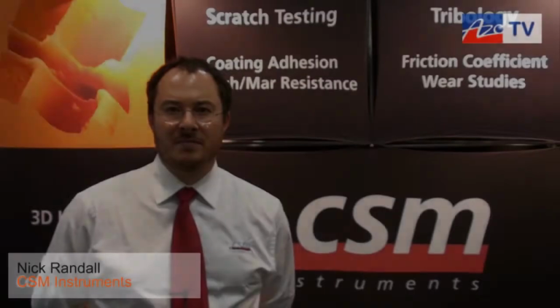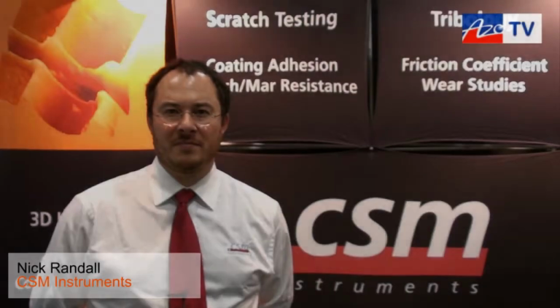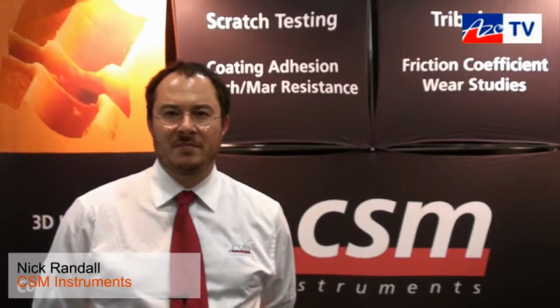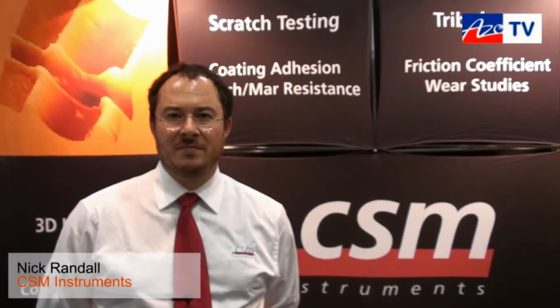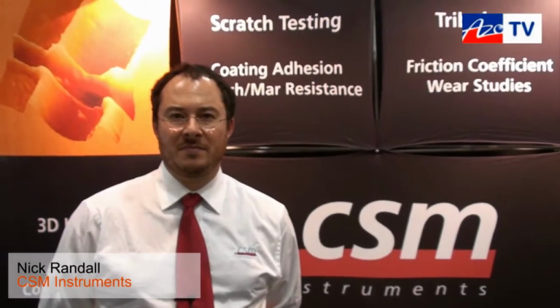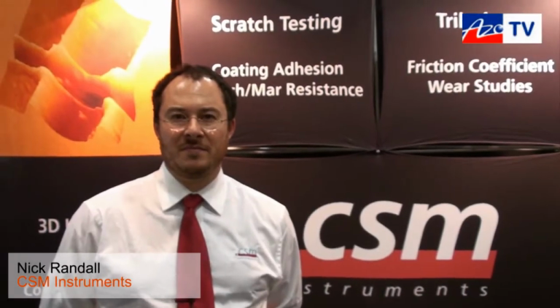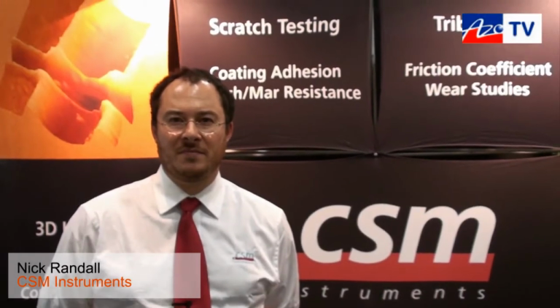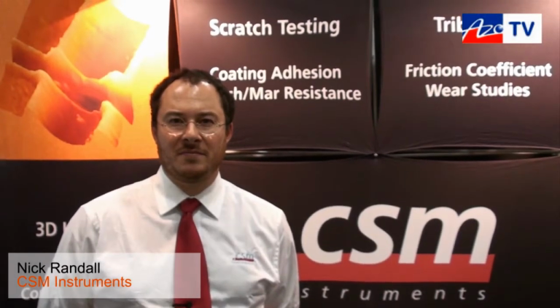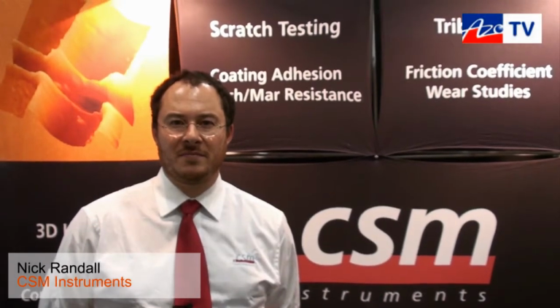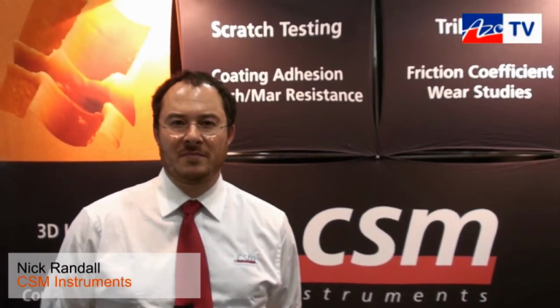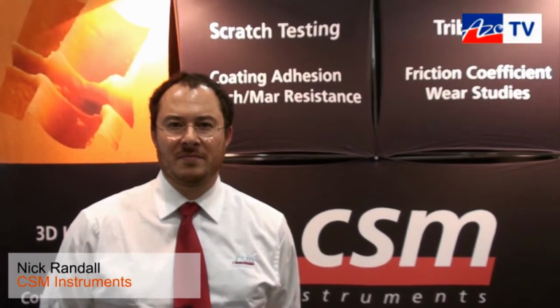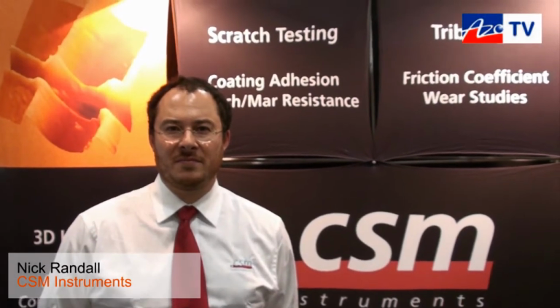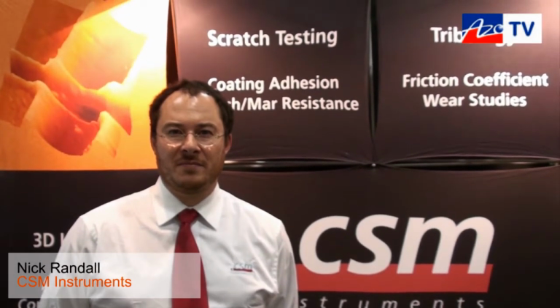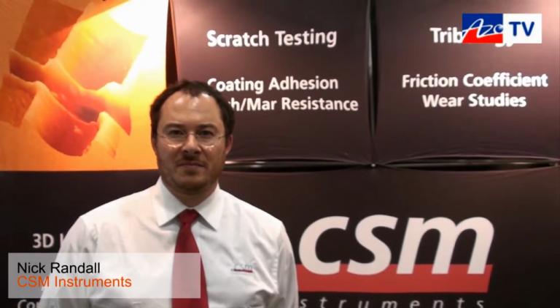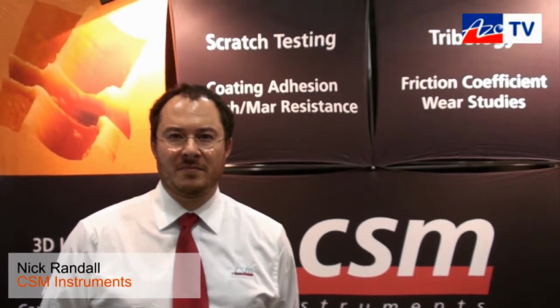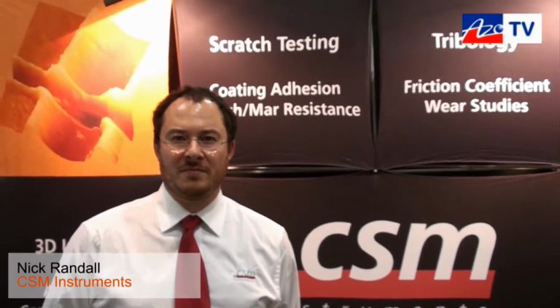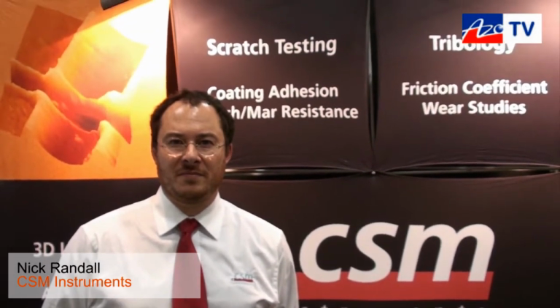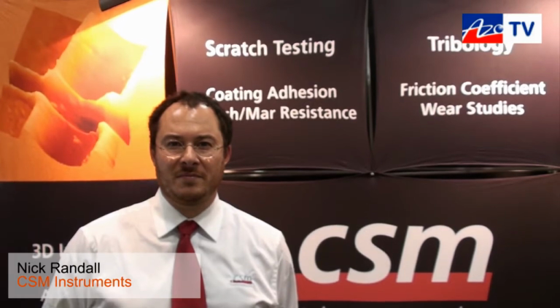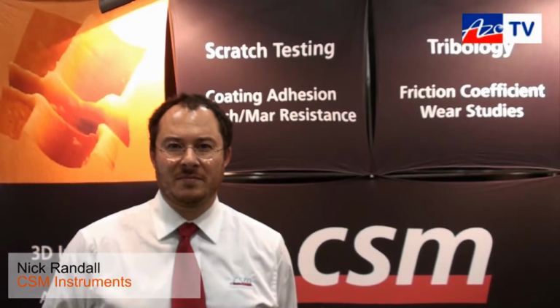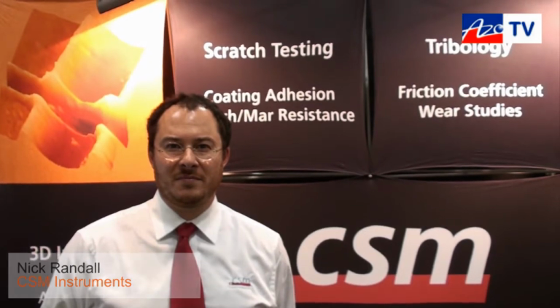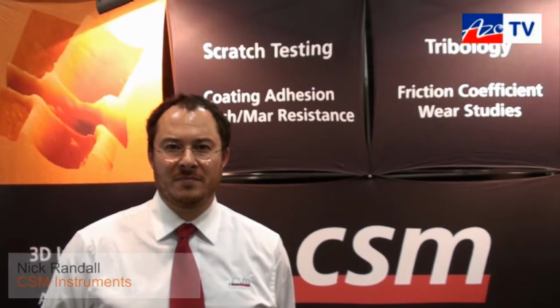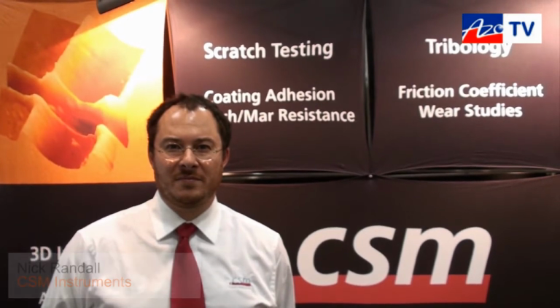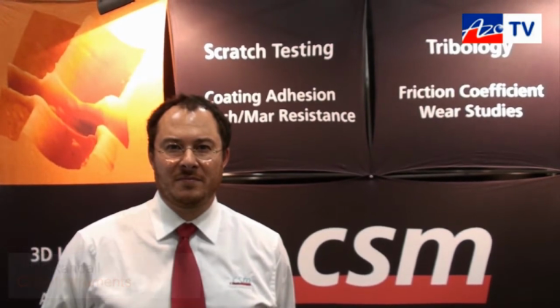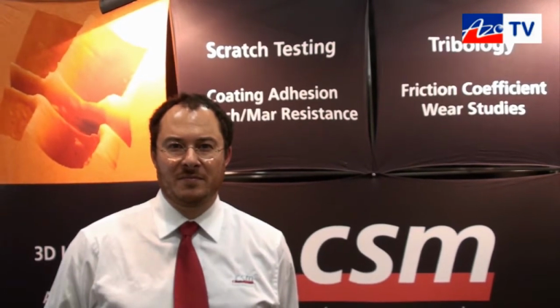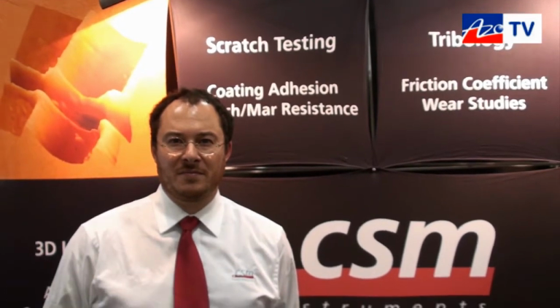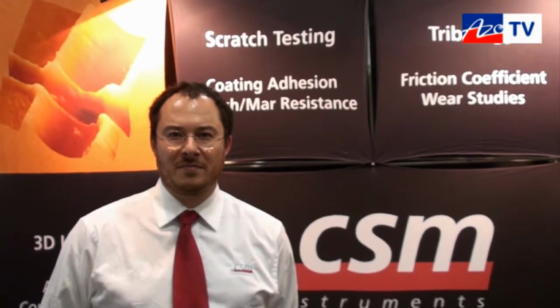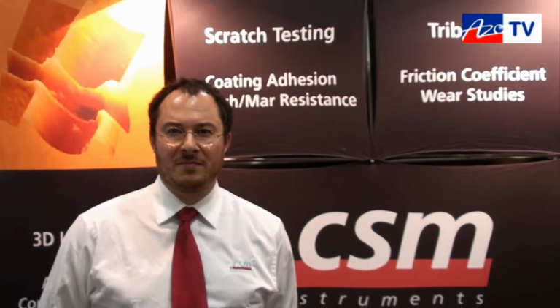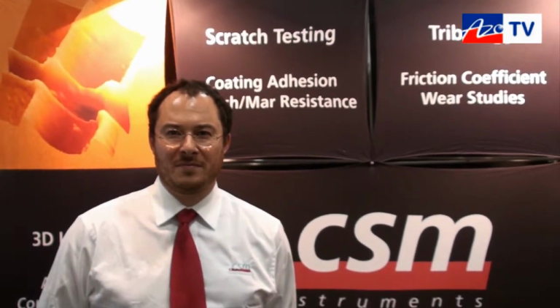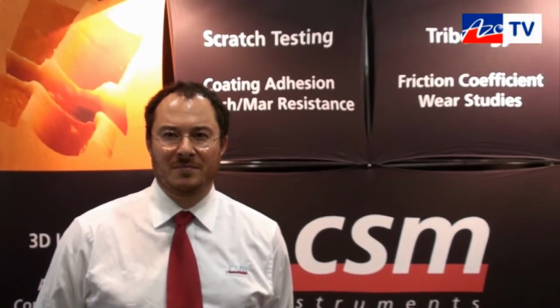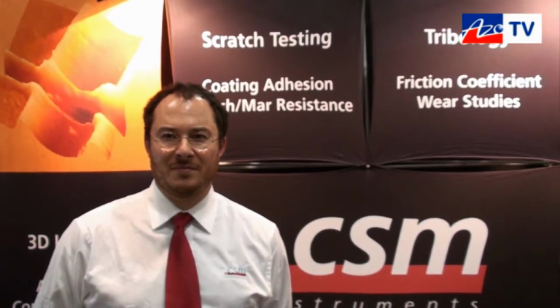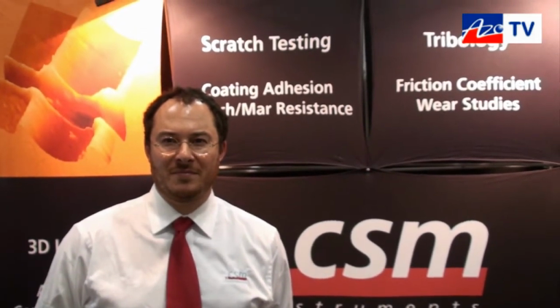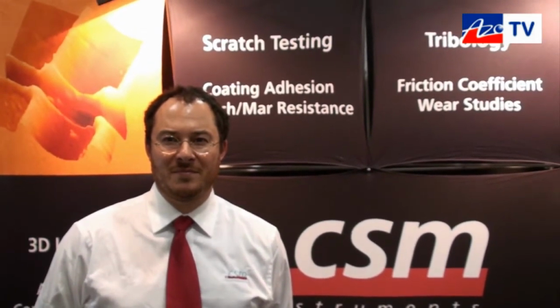This is Cameron Chai bringing you another episode of ASO TV, and today we're speaking to Nick Rannell from CSM Instruments. He's going to tell us about their micro combi tester.